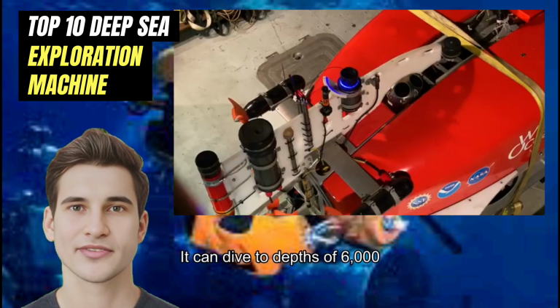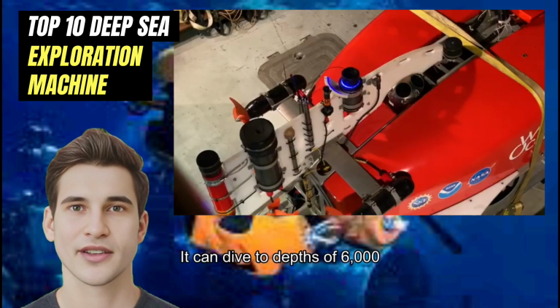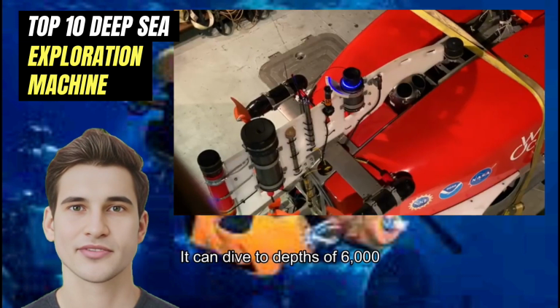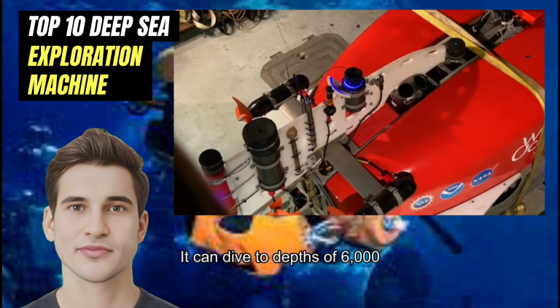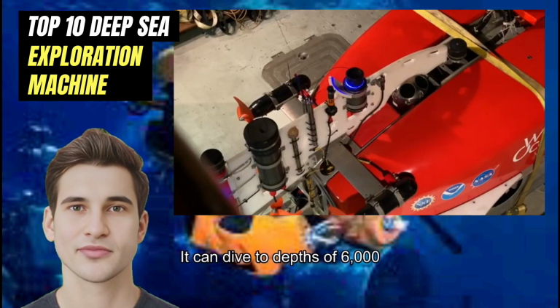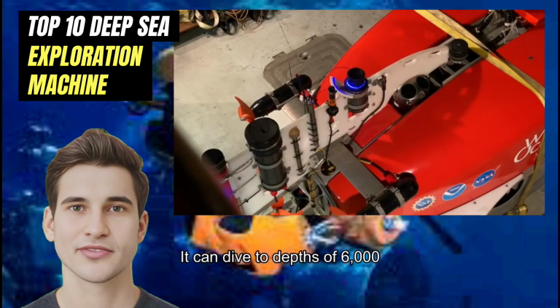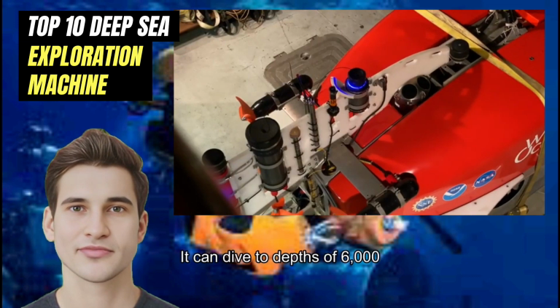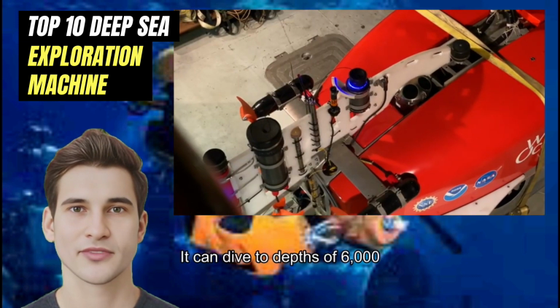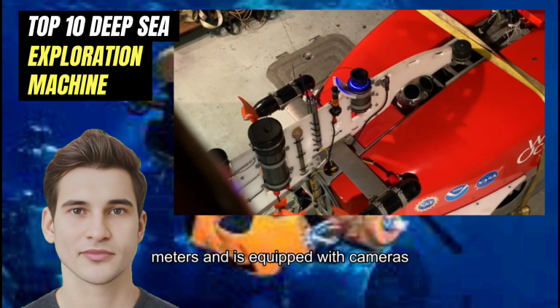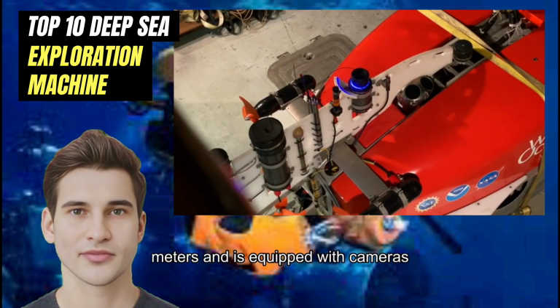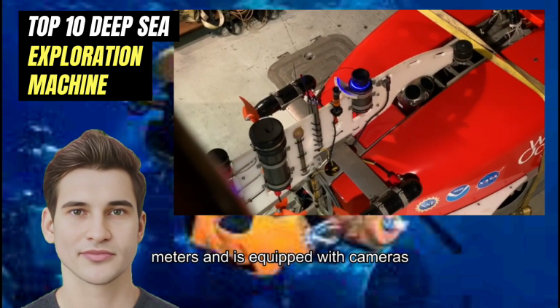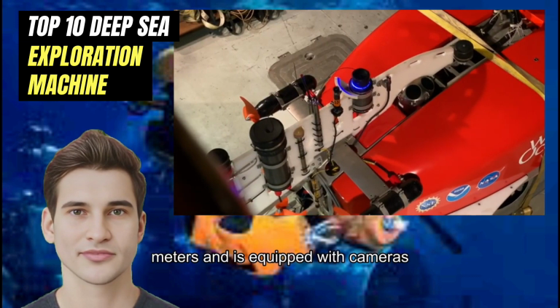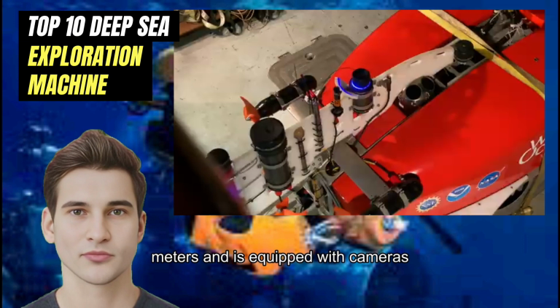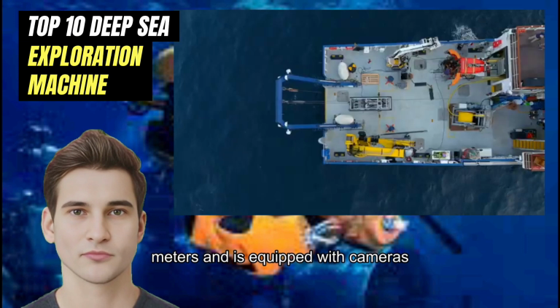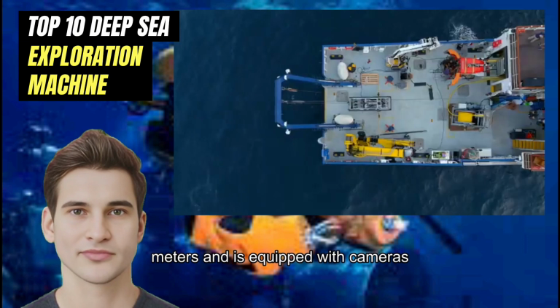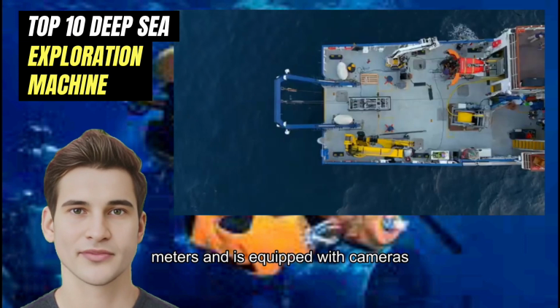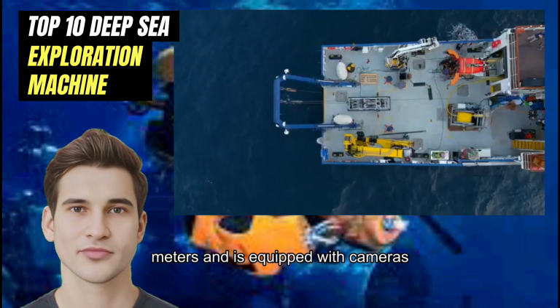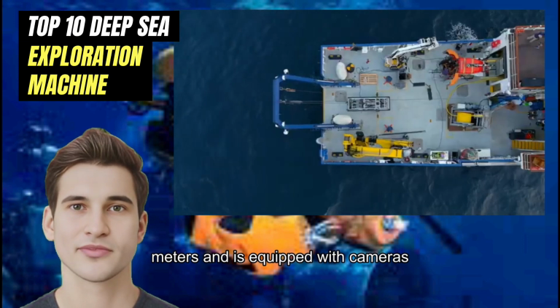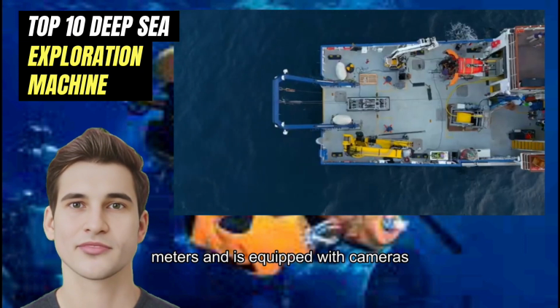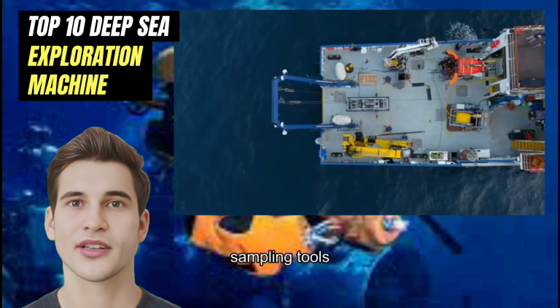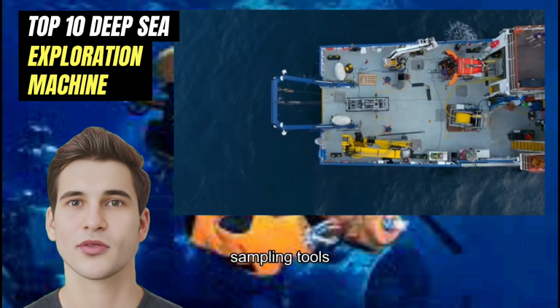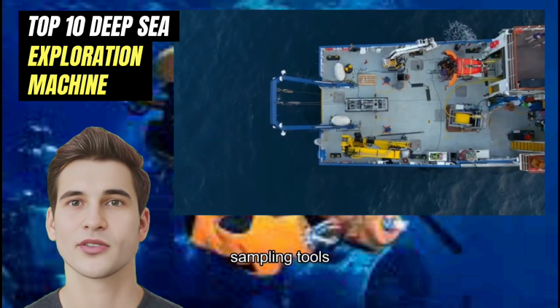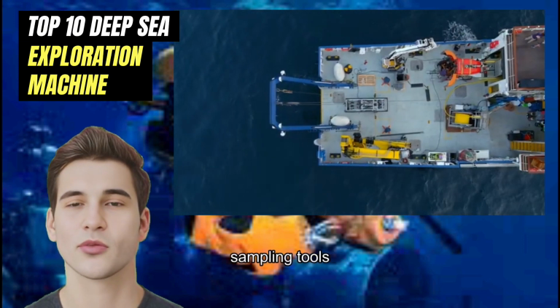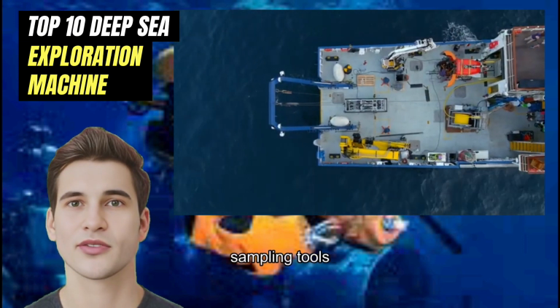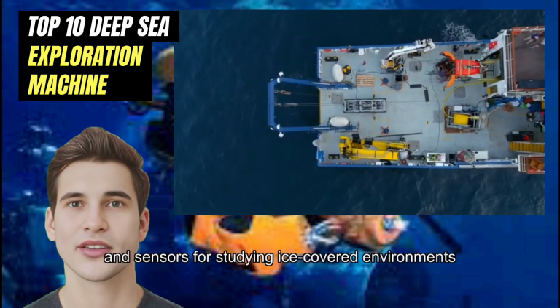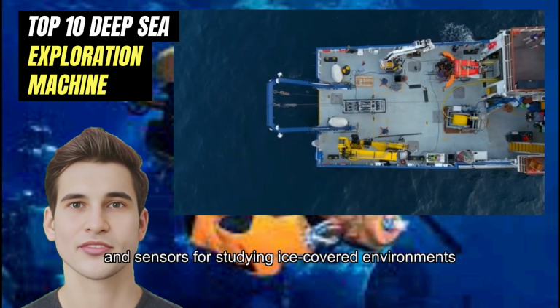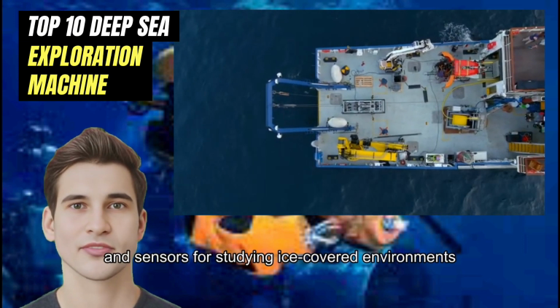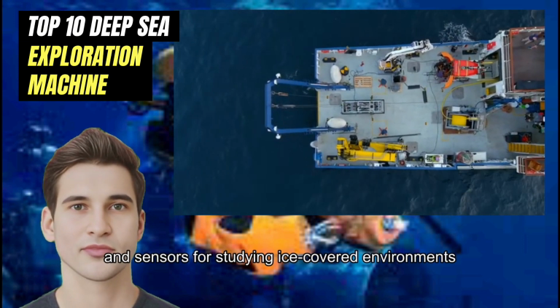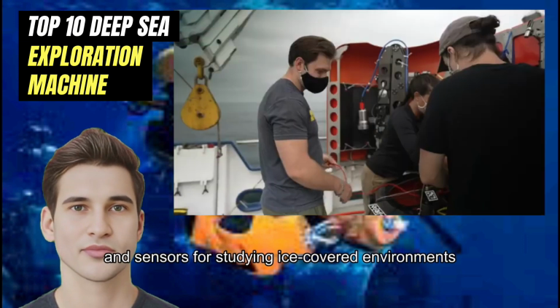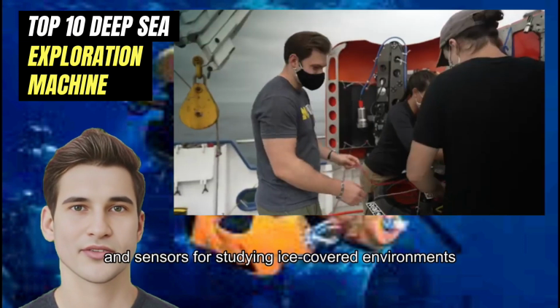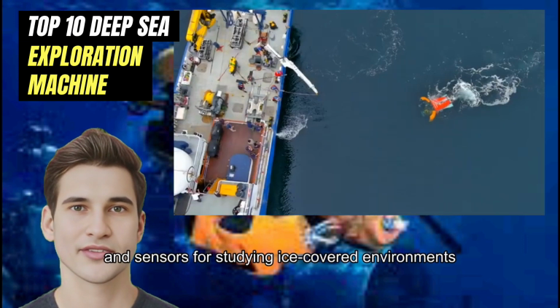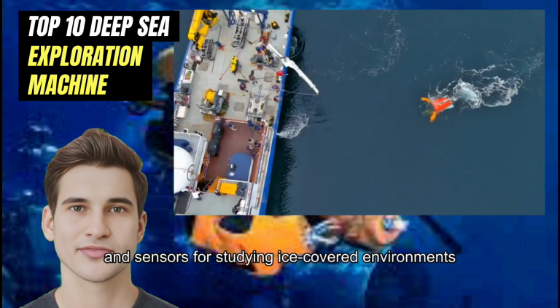Number 5: NARO Under Ice. NARO Under Ice is an ROV designed for exploring the polar regions. It can dive to depths of 6,000 meters and is equipped with cameras, sampling tools, and sensors for studying ice-covered environments.